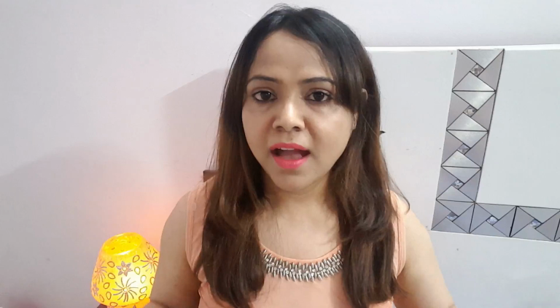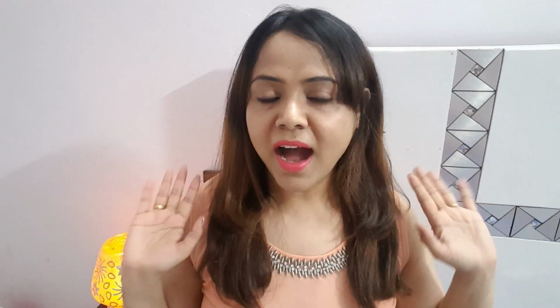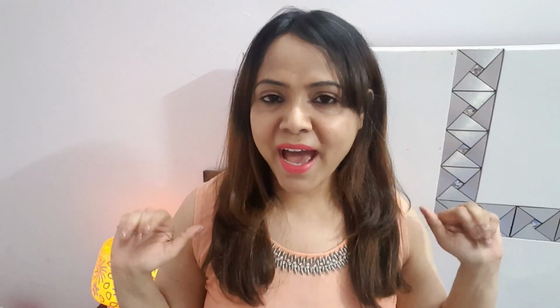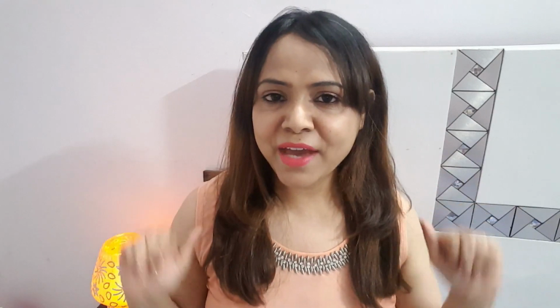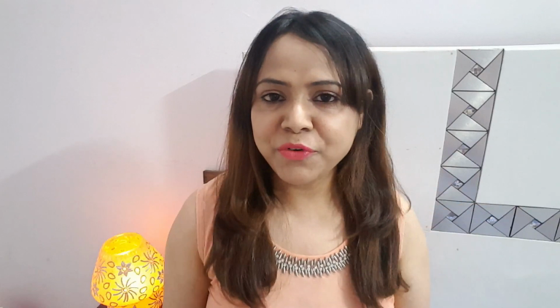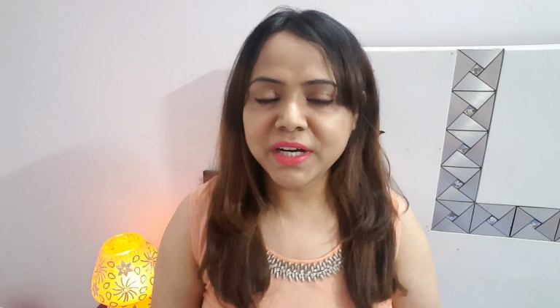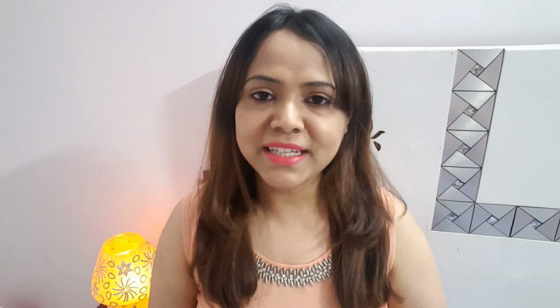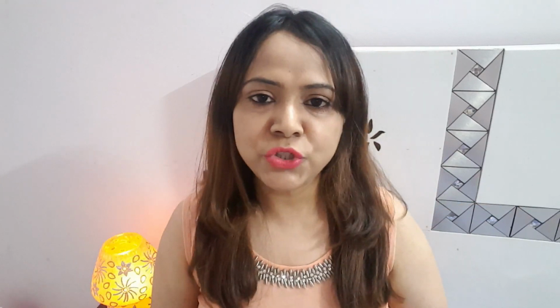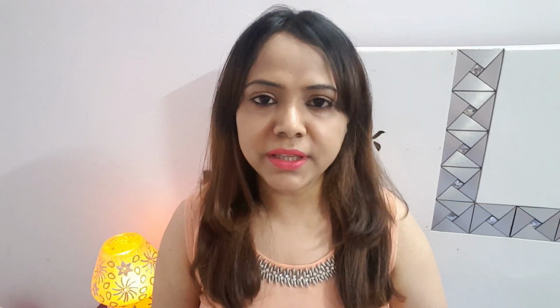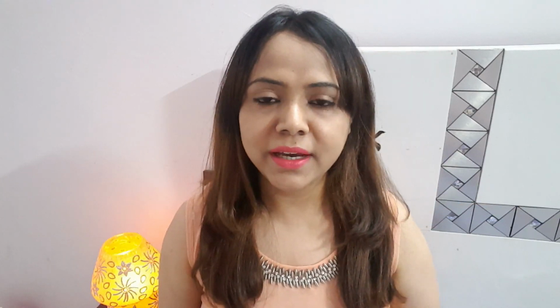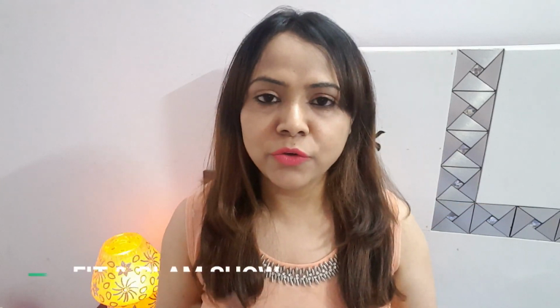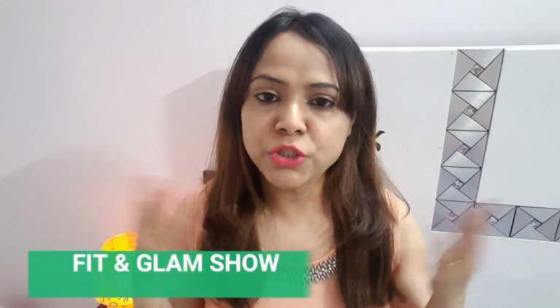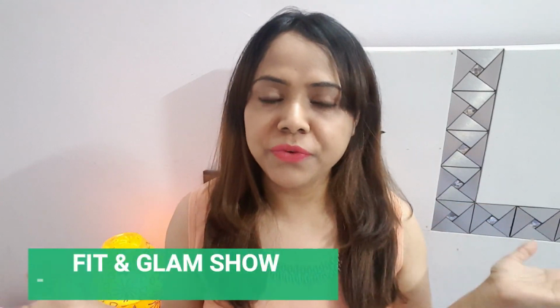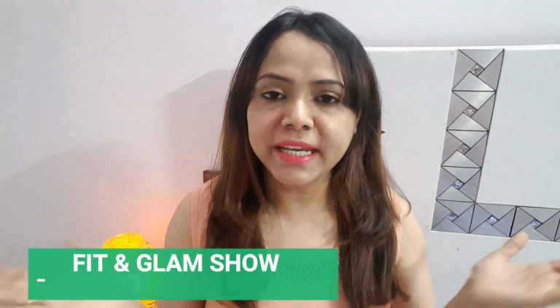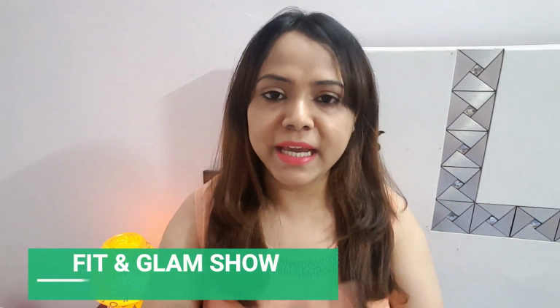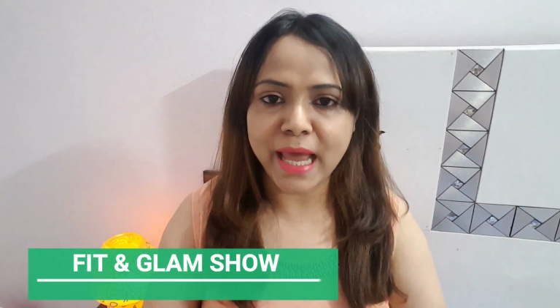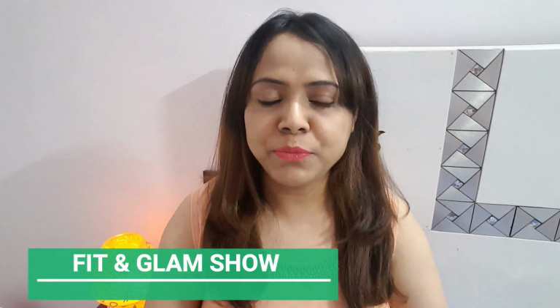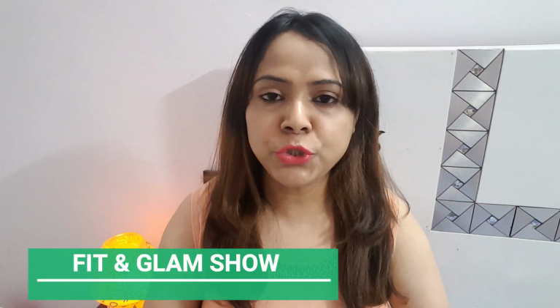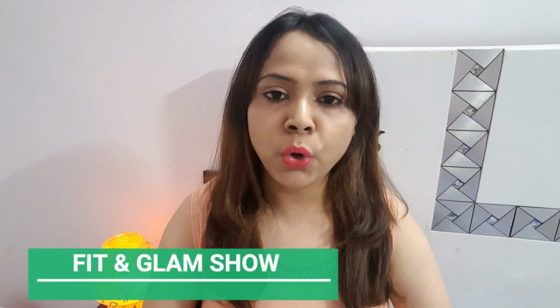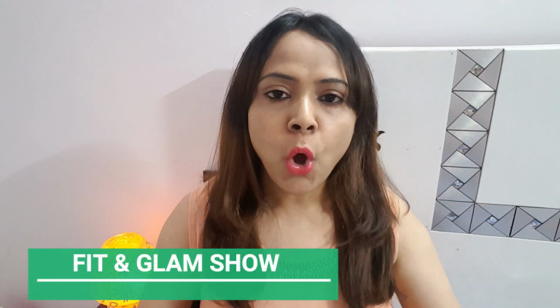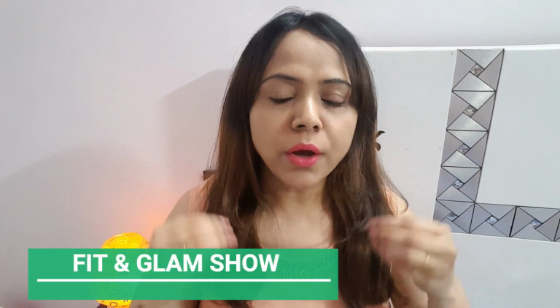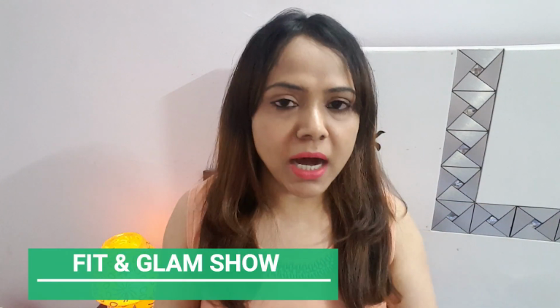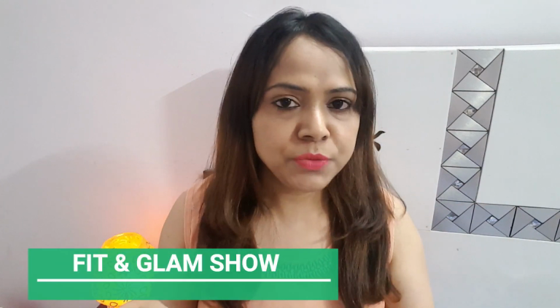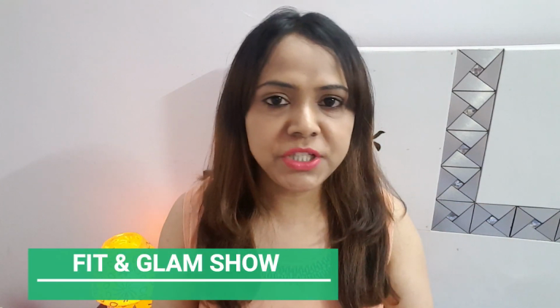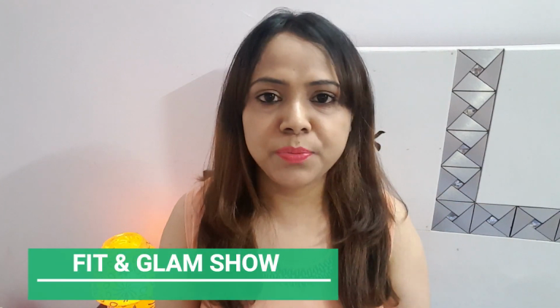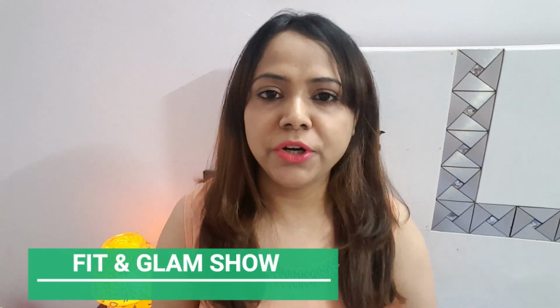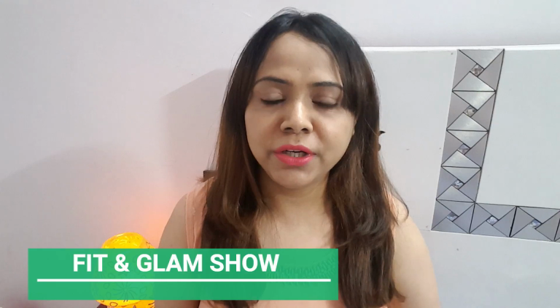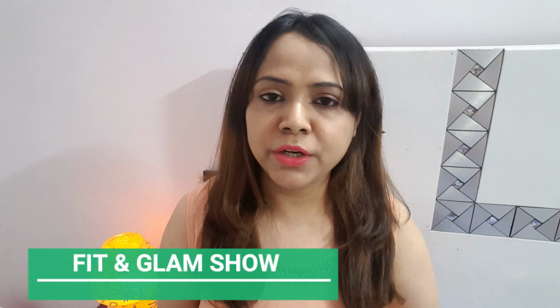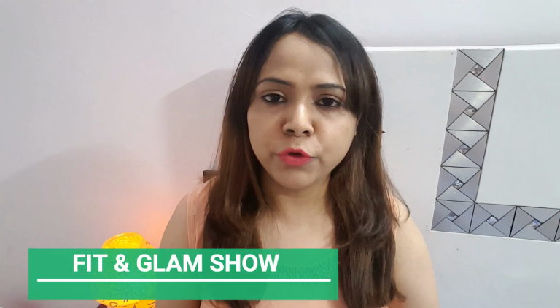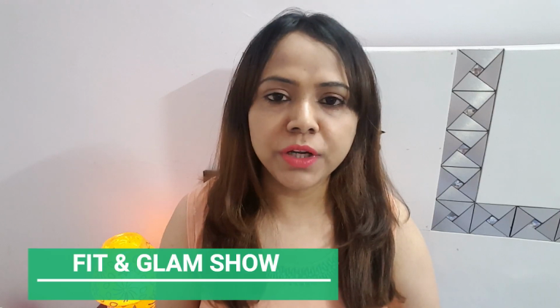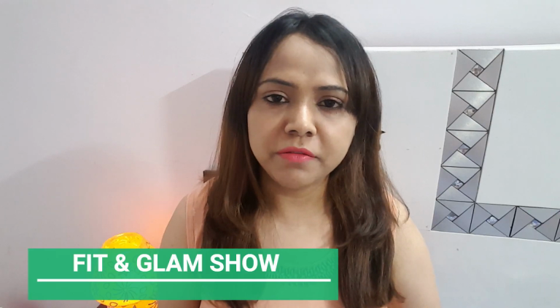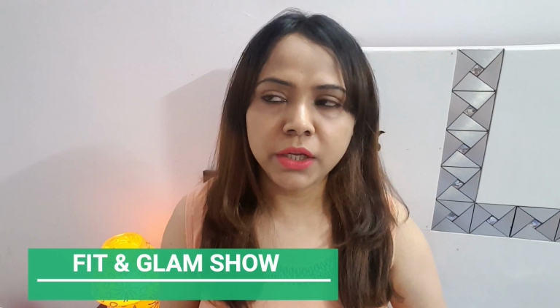Hi everyone, this is Judatiya and you are watching Fit and Glam show. Today I am going to review the product.